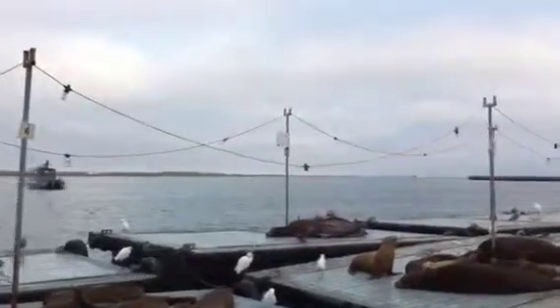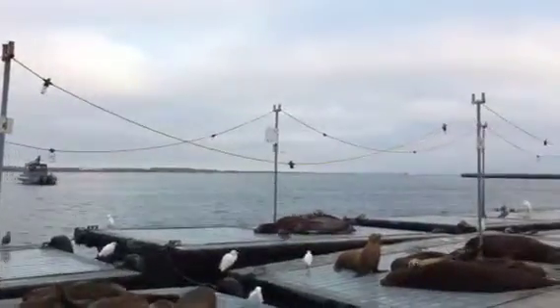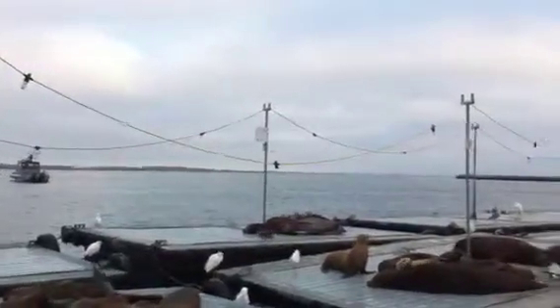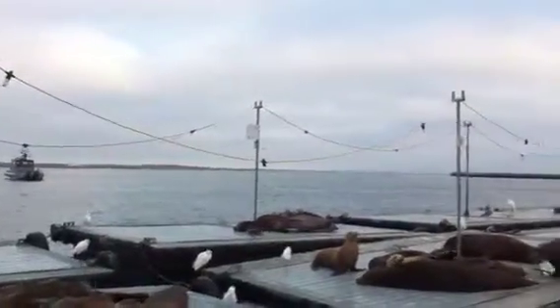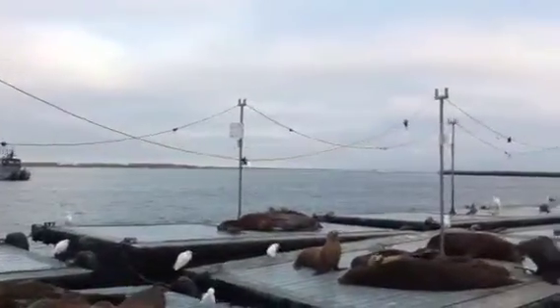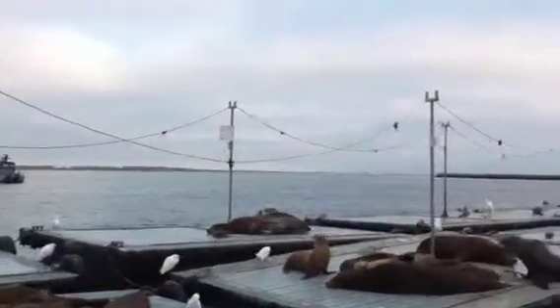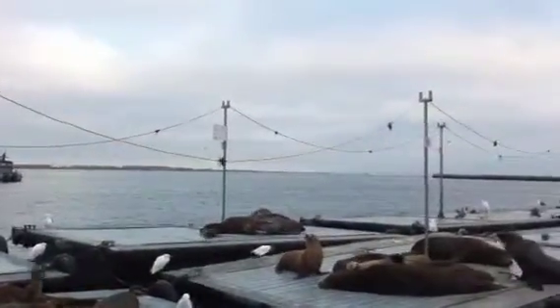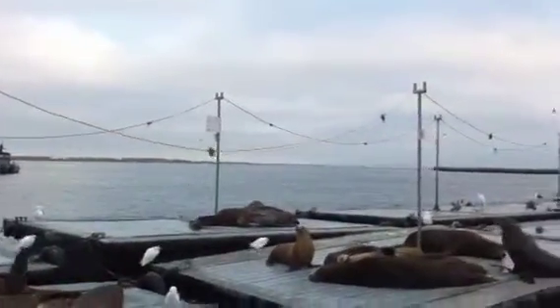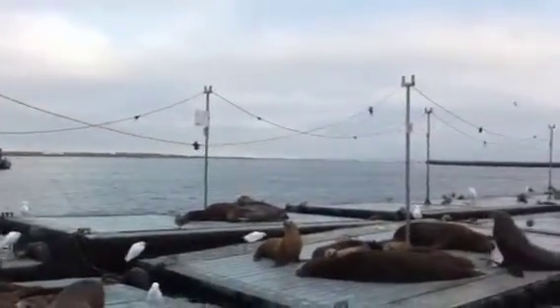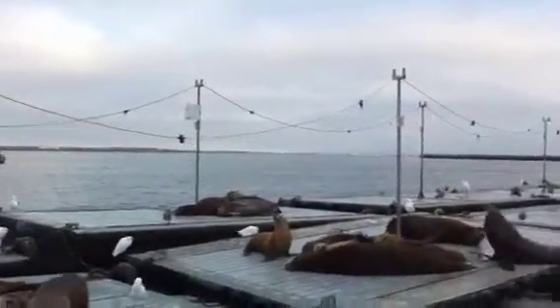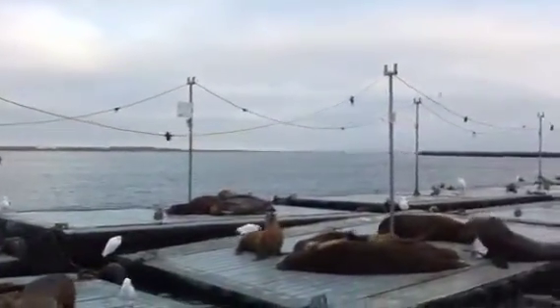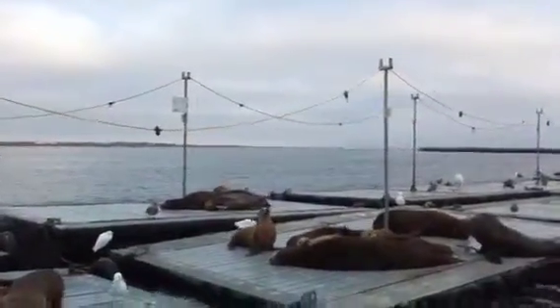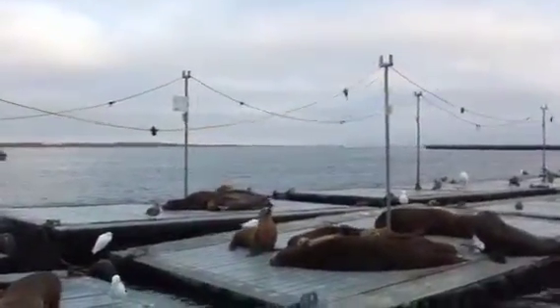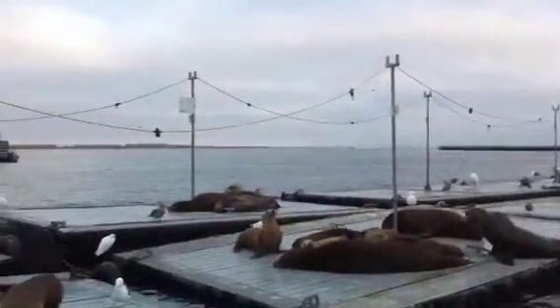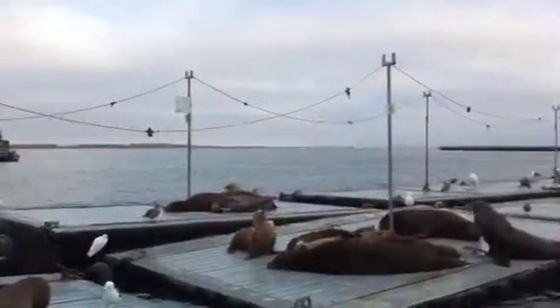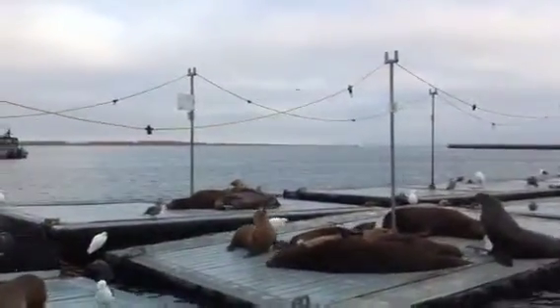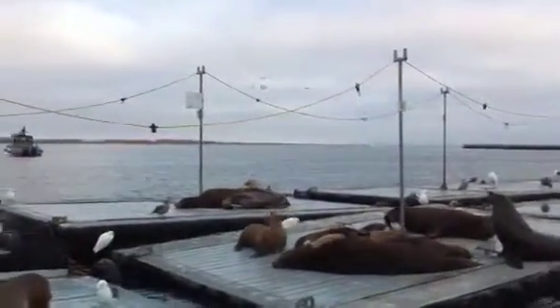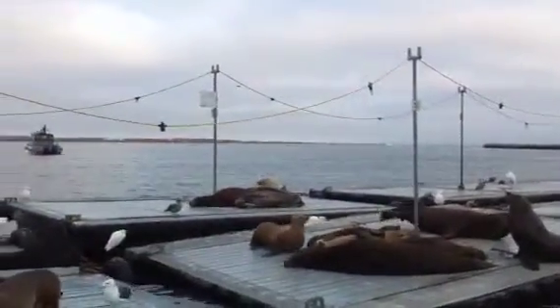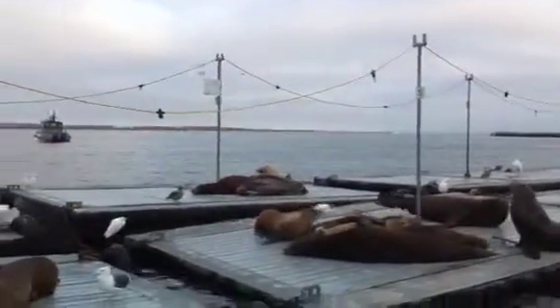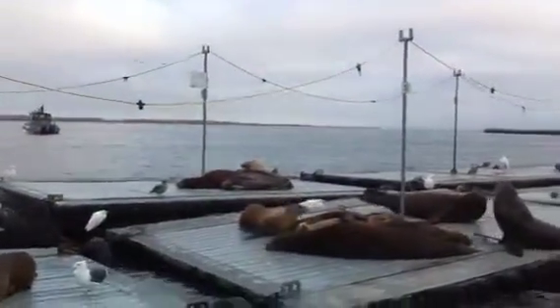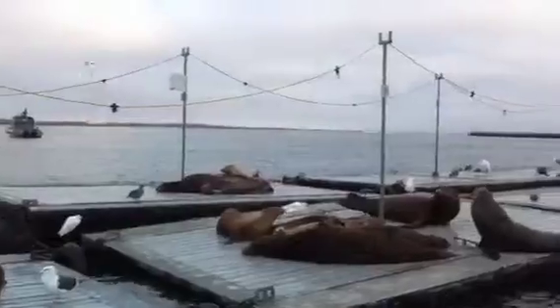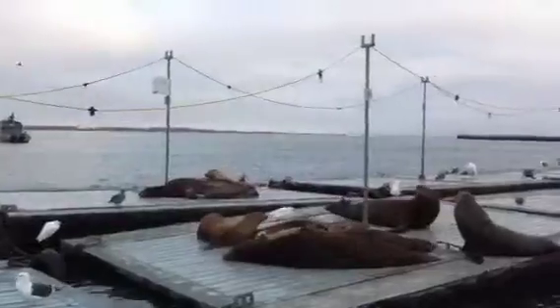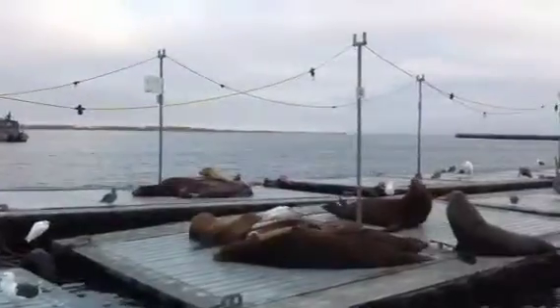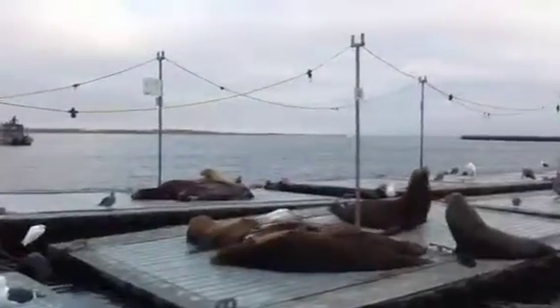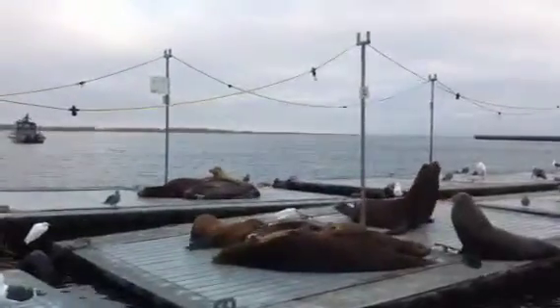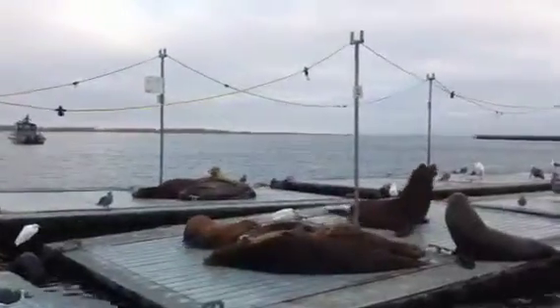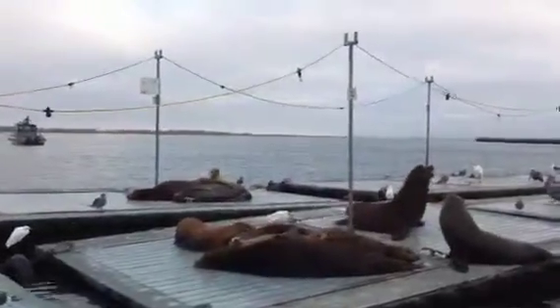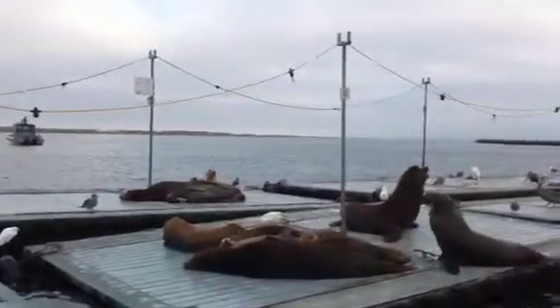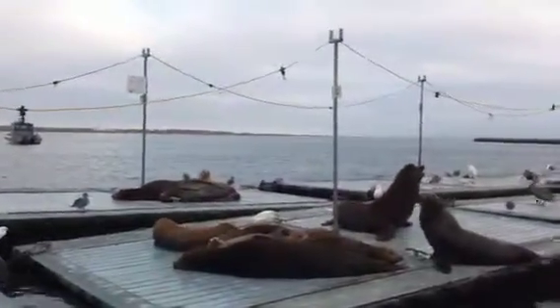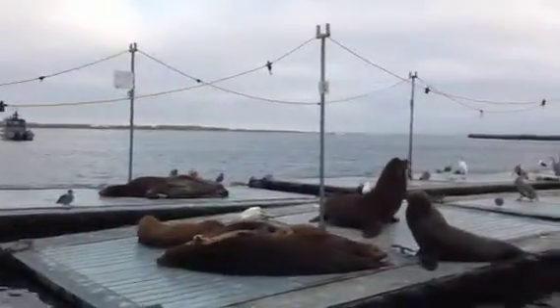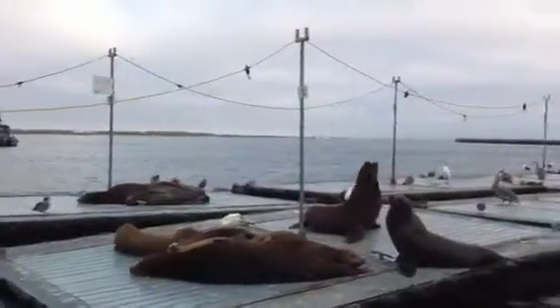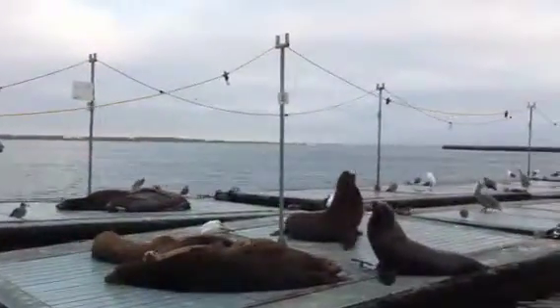We've got a little puppy sleeping on top of daddy over there.